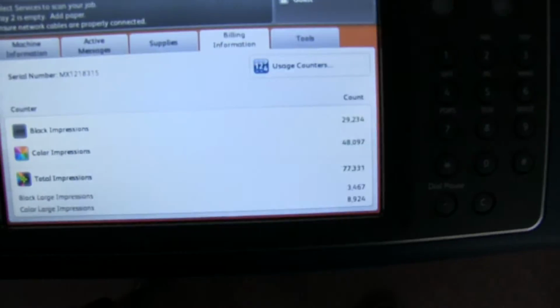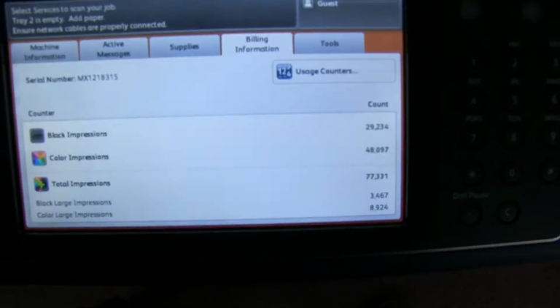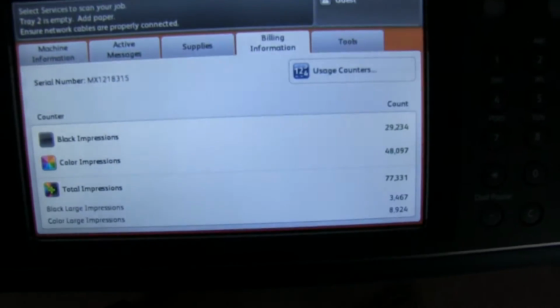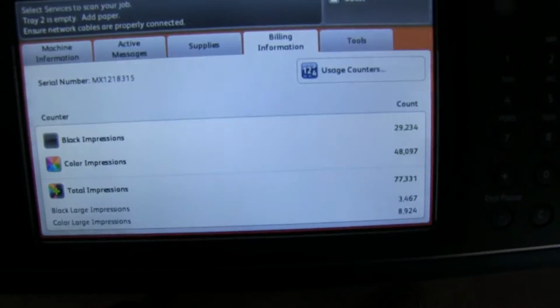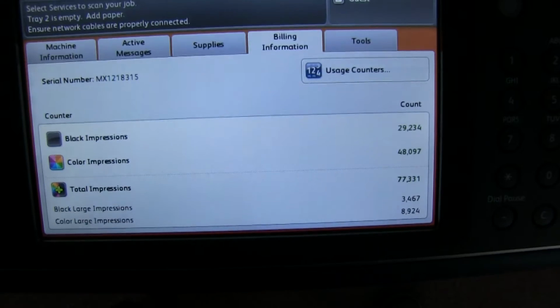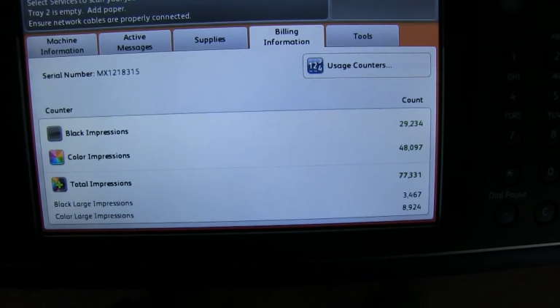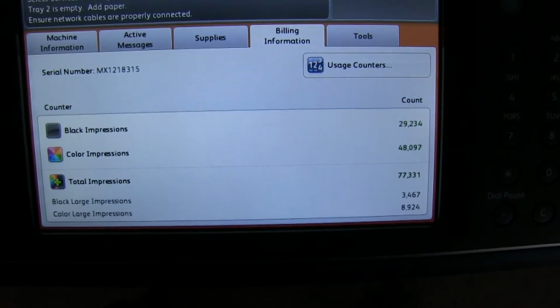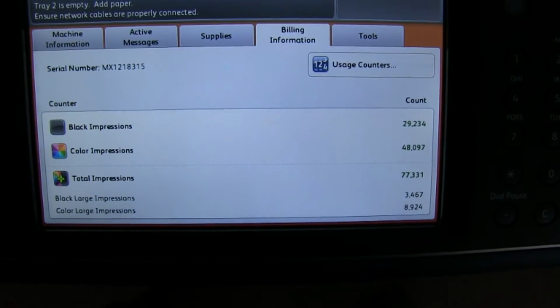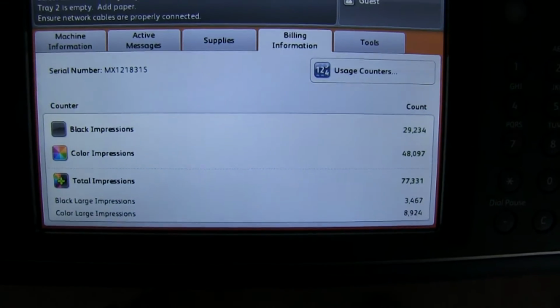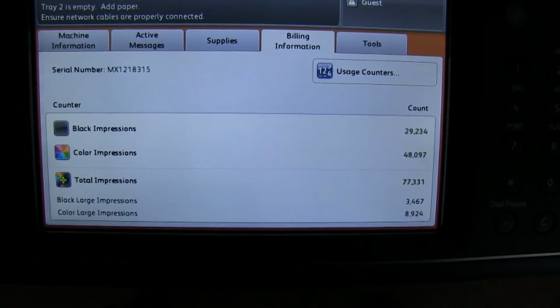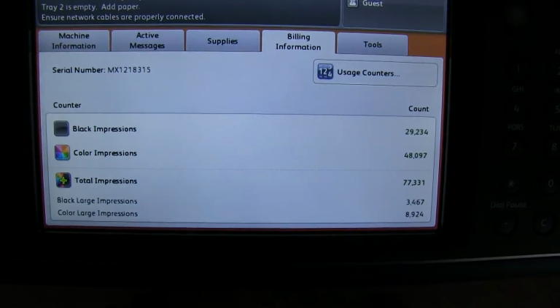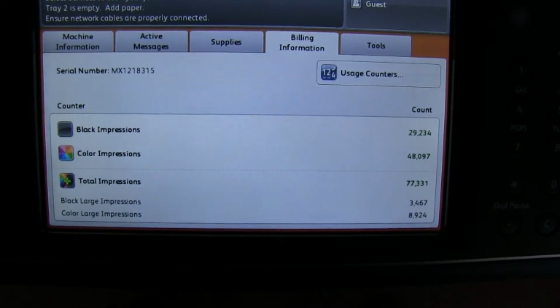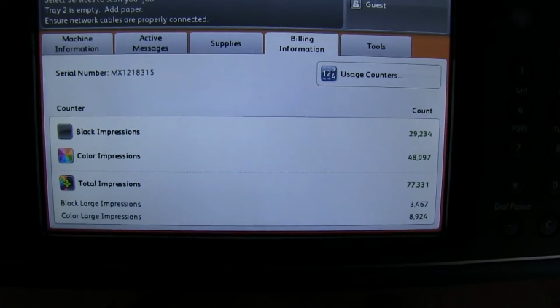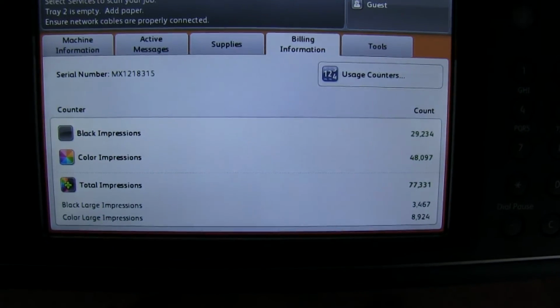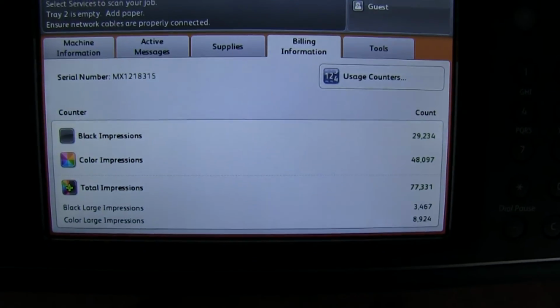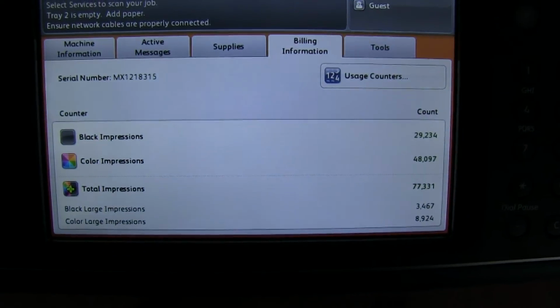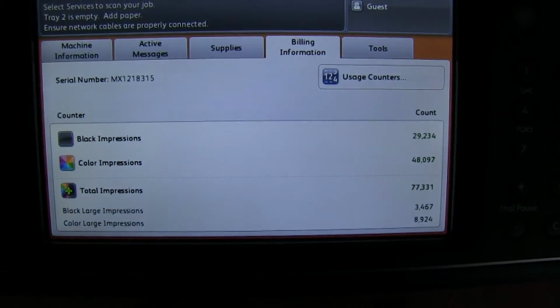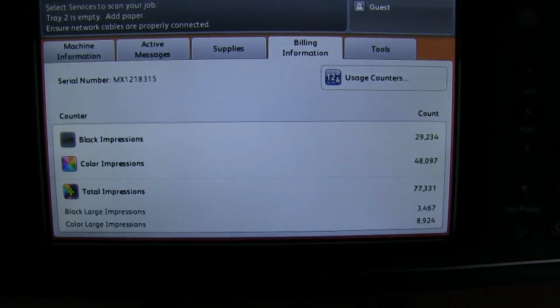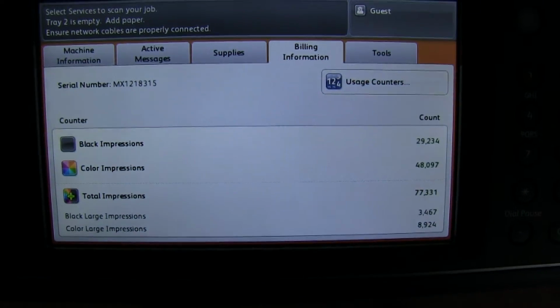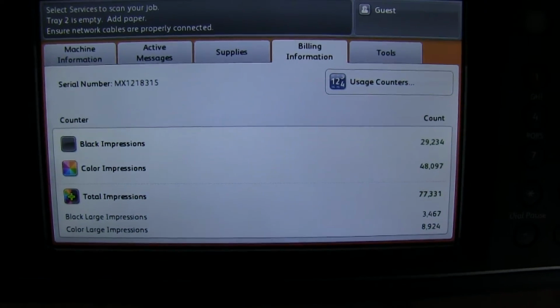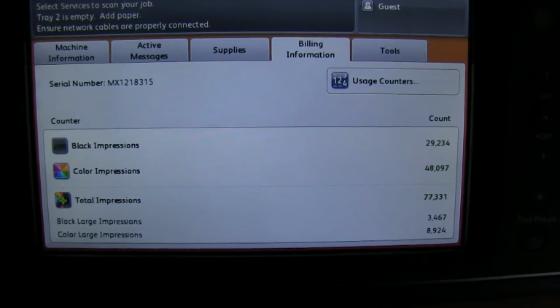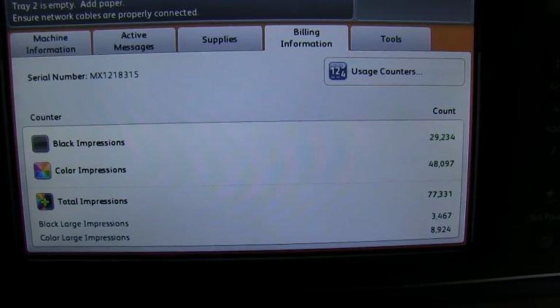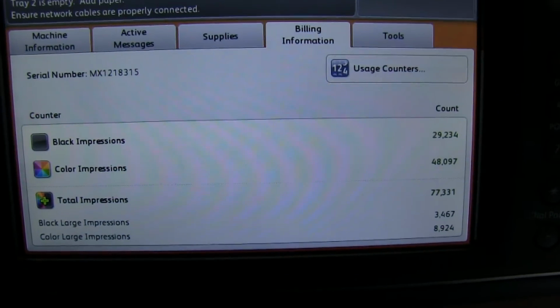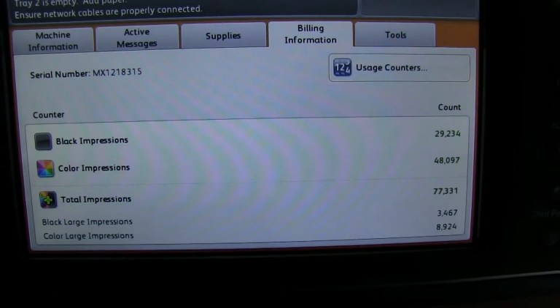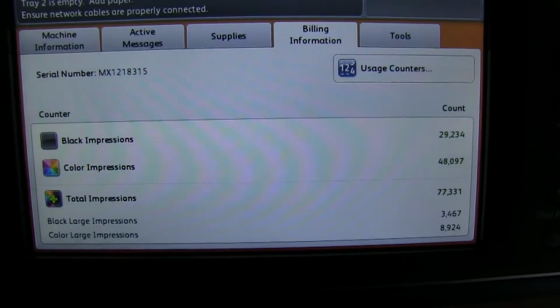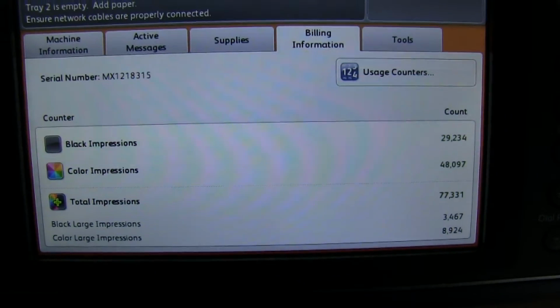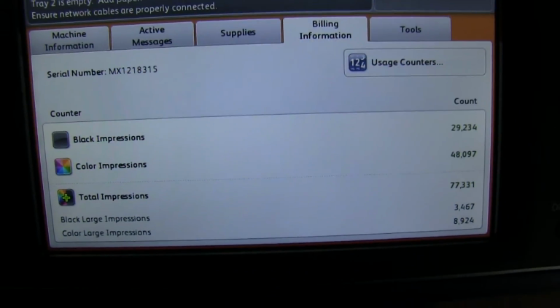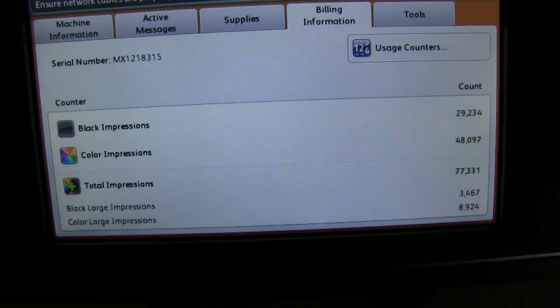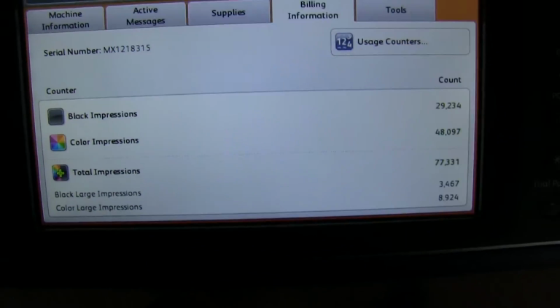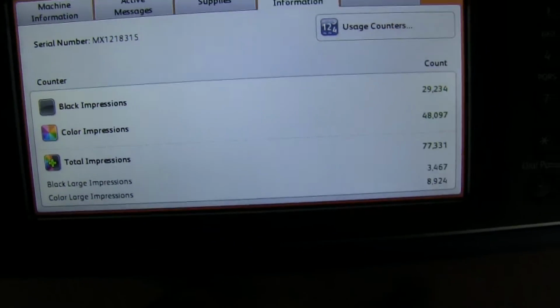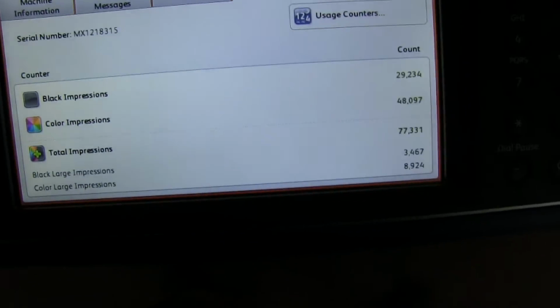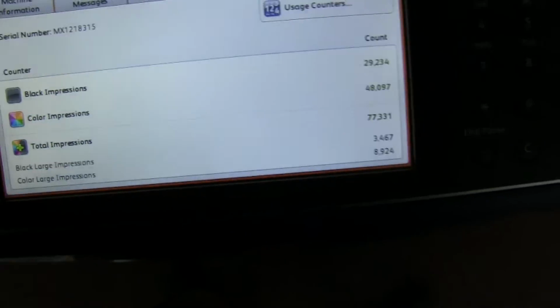The meter on this machine reads 29,000 total black and white copies and 48,000 total color copies, as you can see here on our counter.